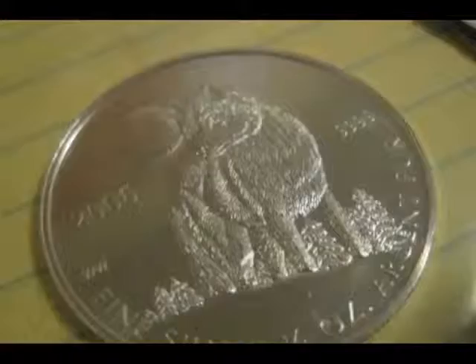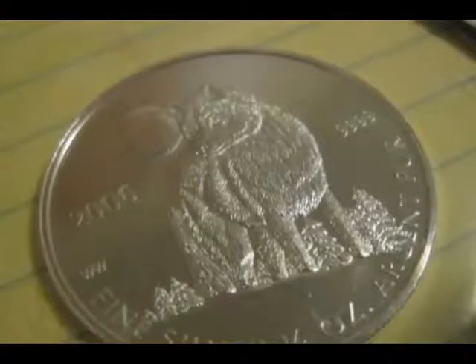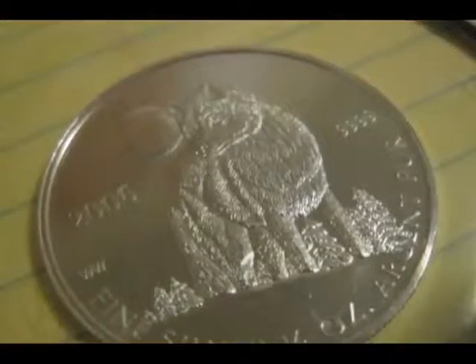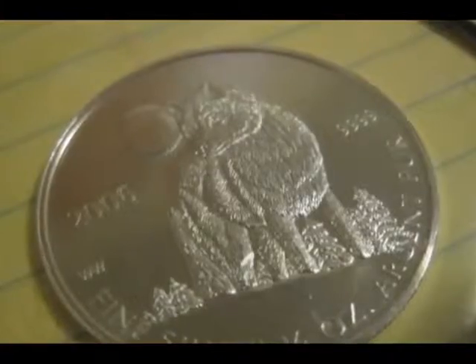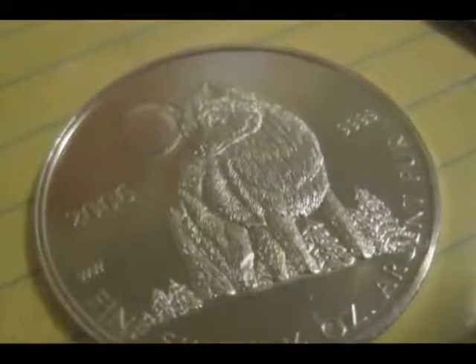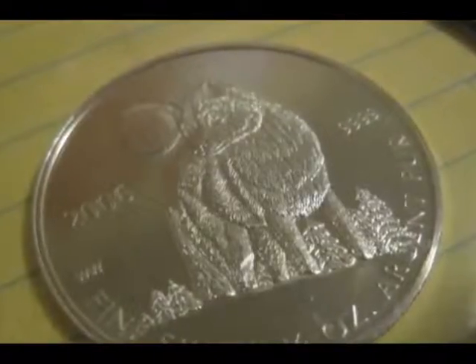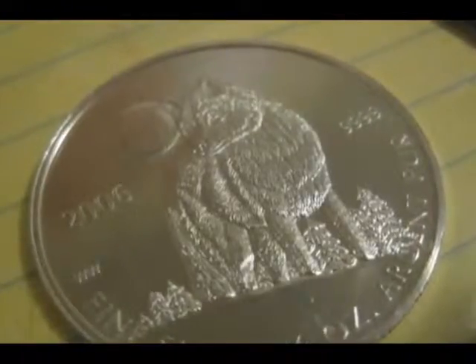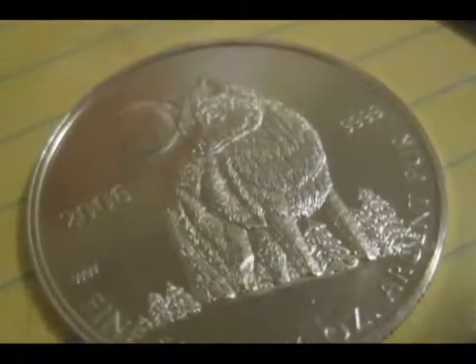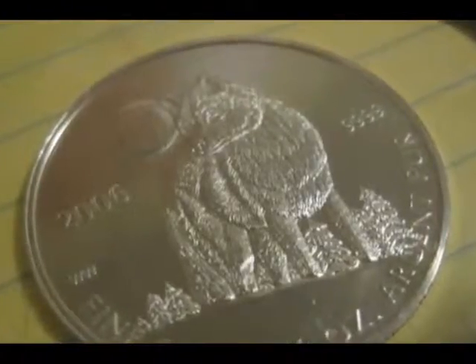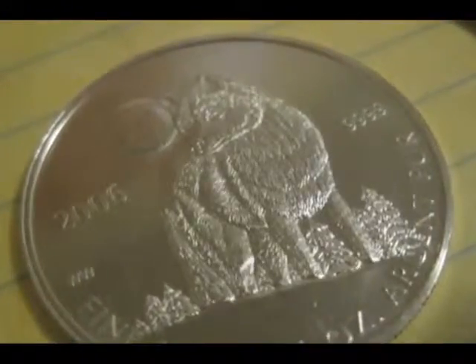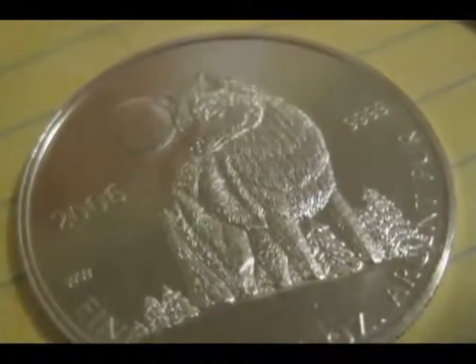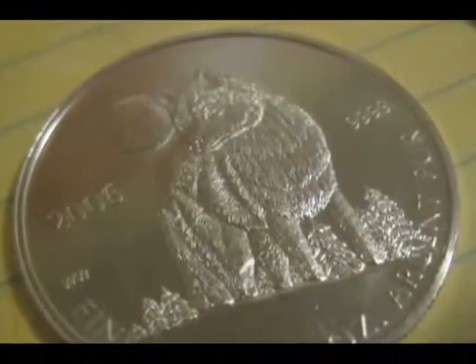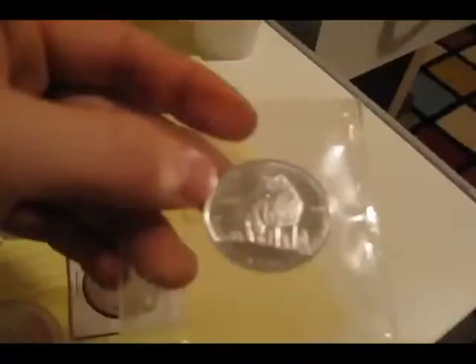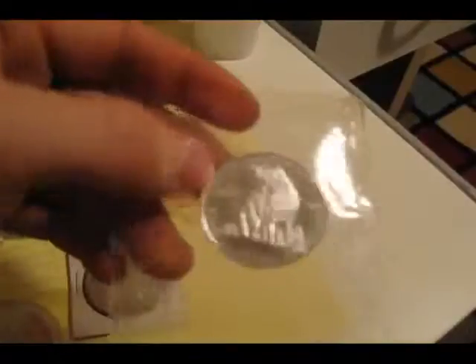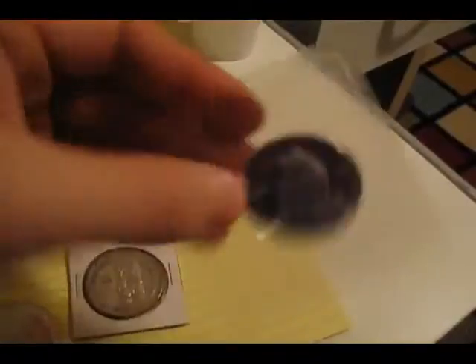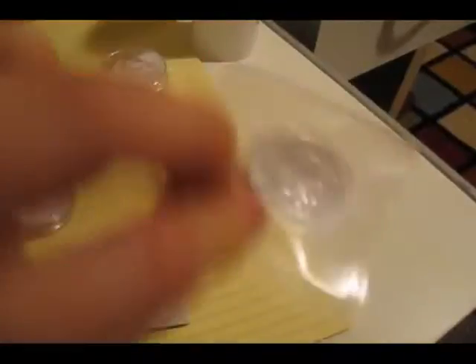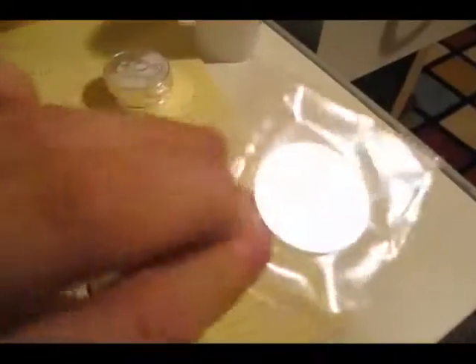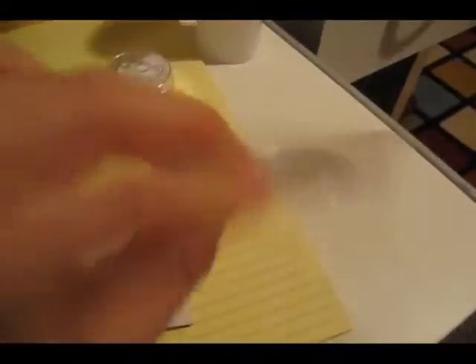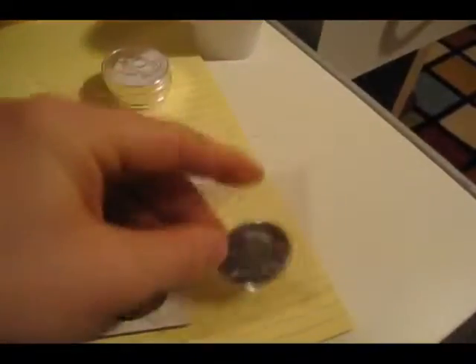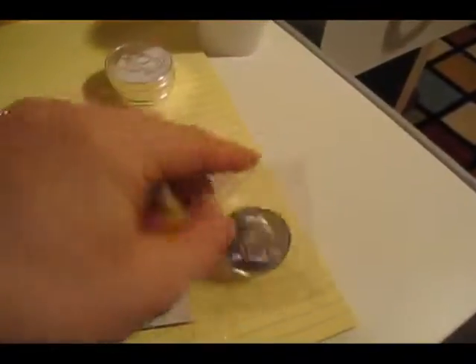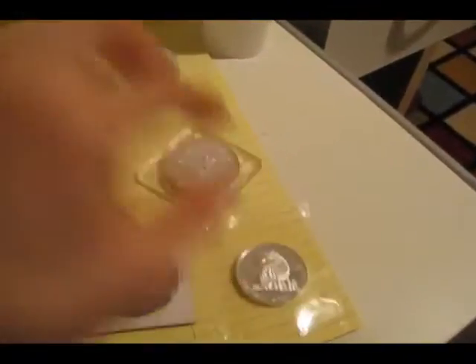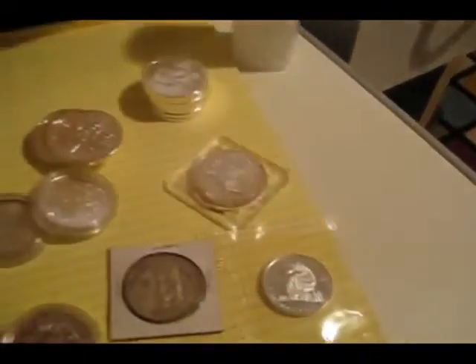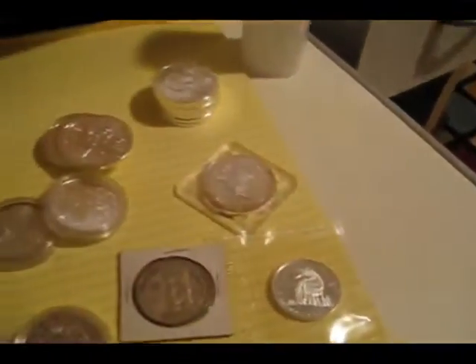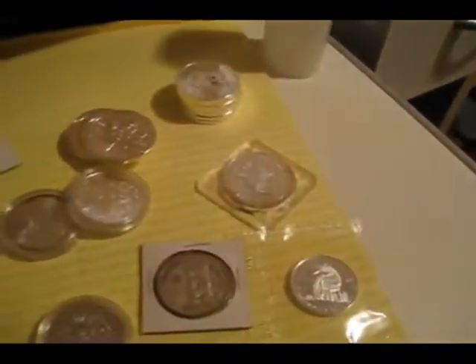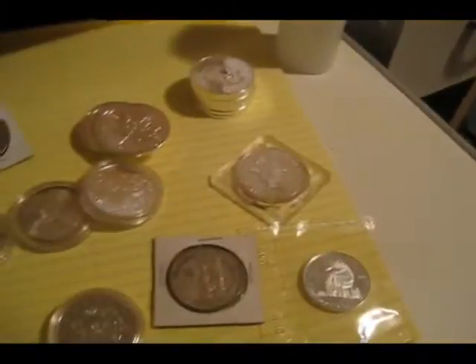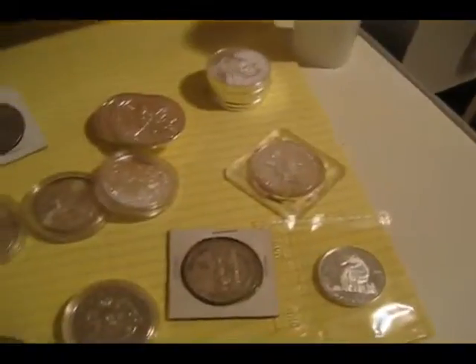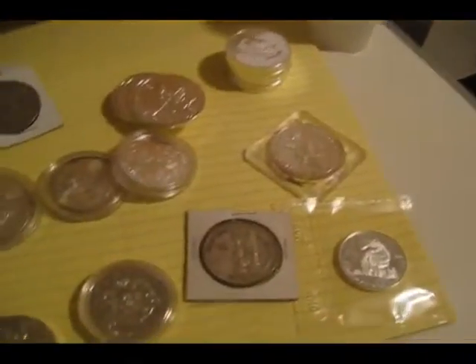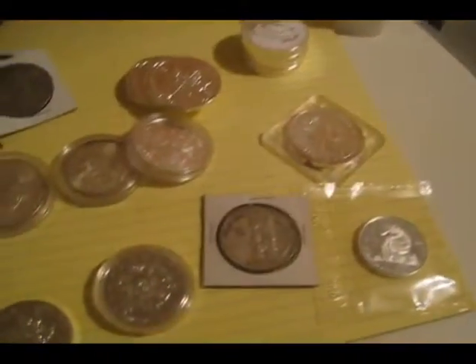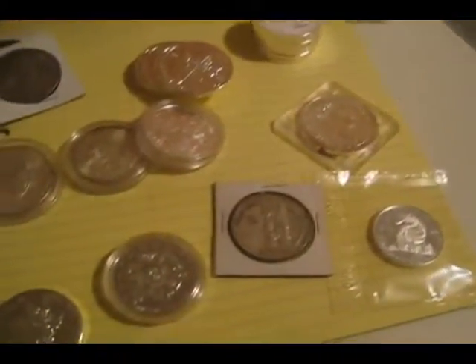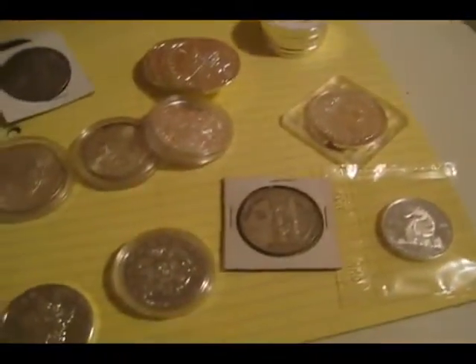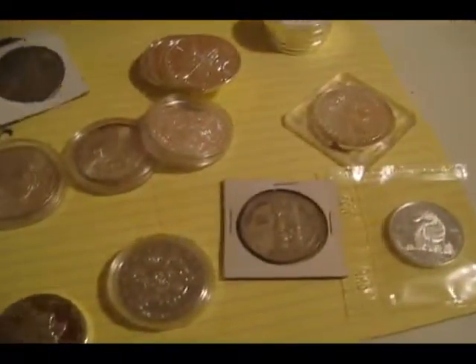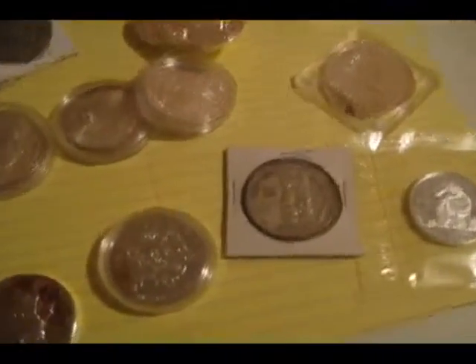And of course, just a half ounce wolf from the Canadian Mint. So, a little bit more to collect there.